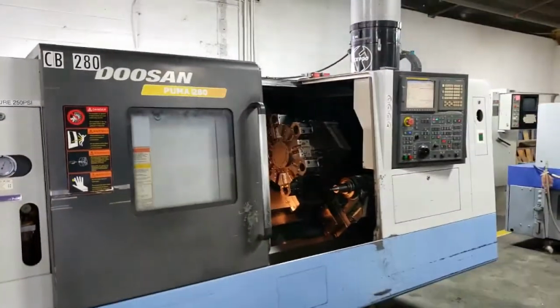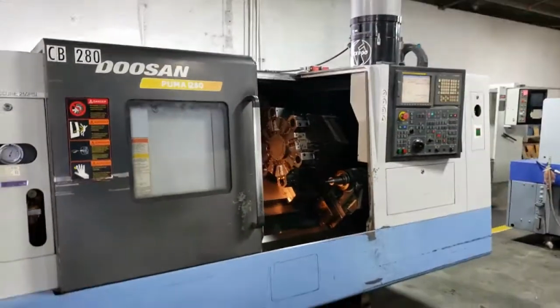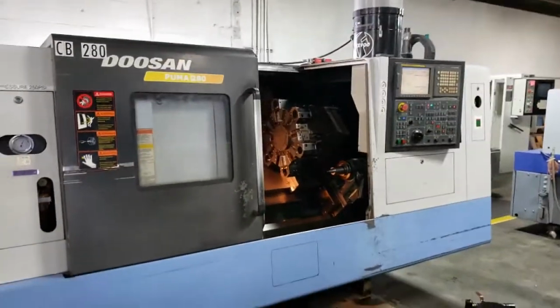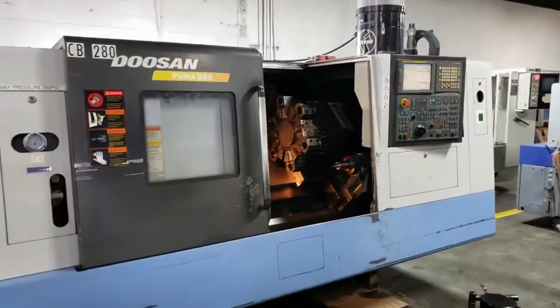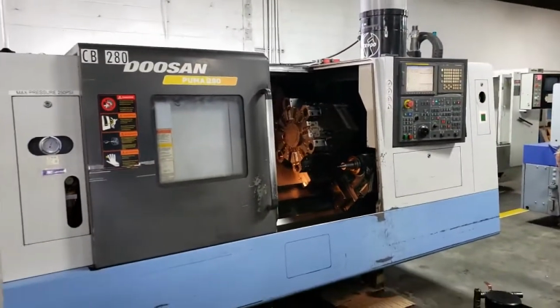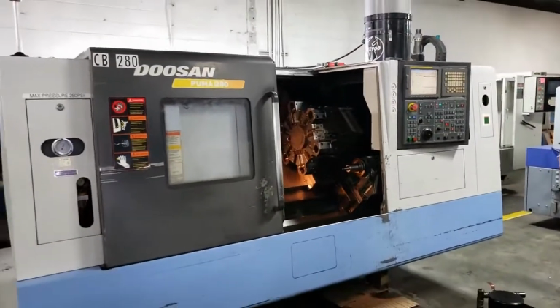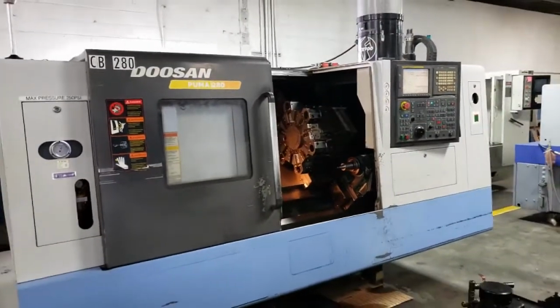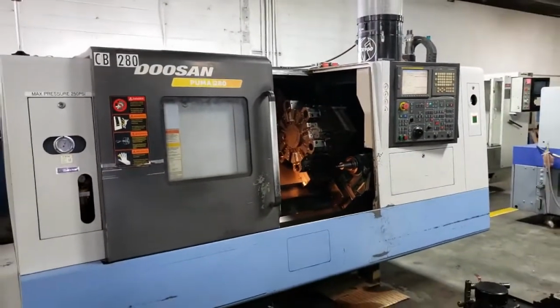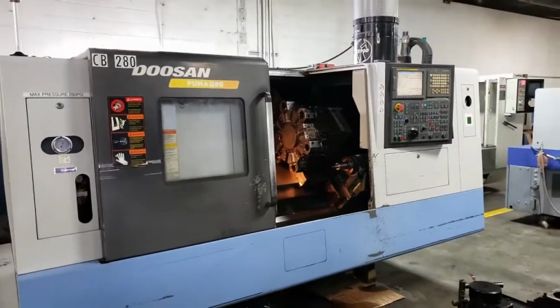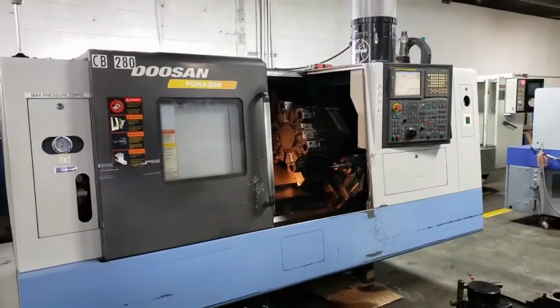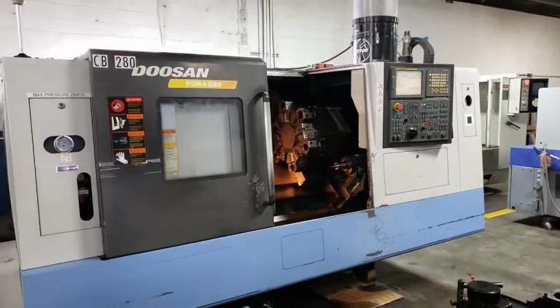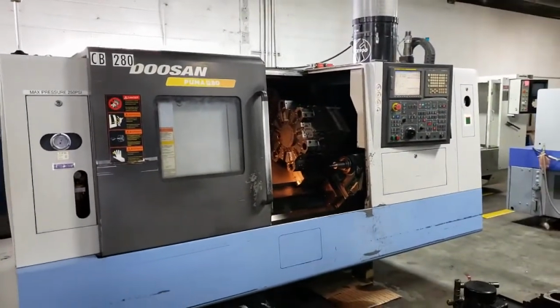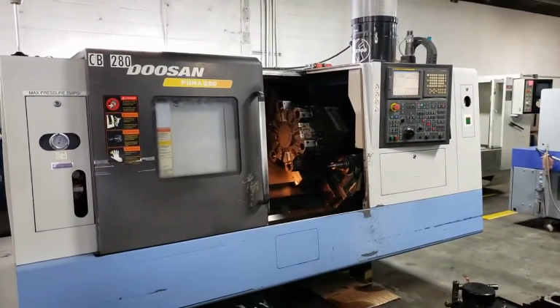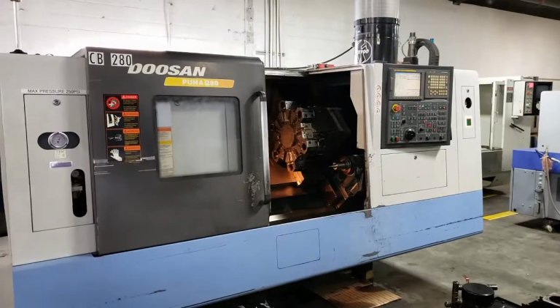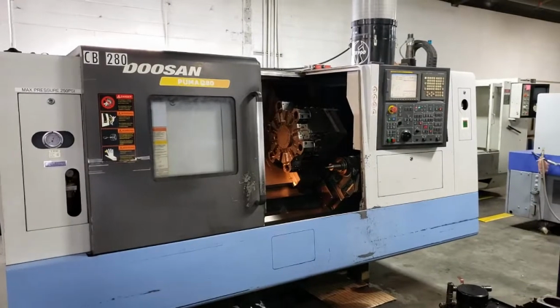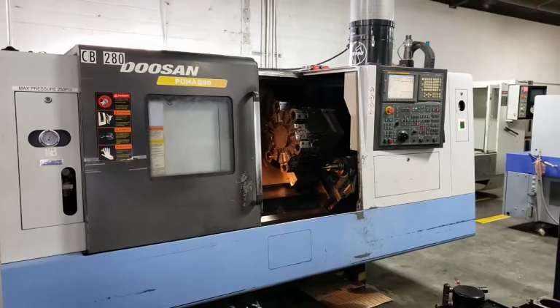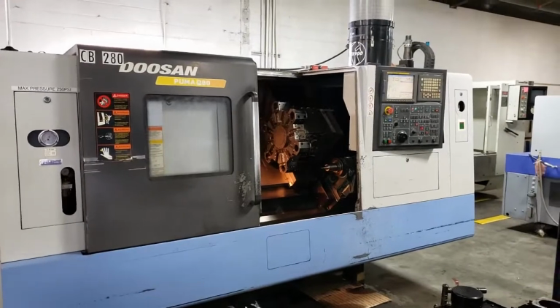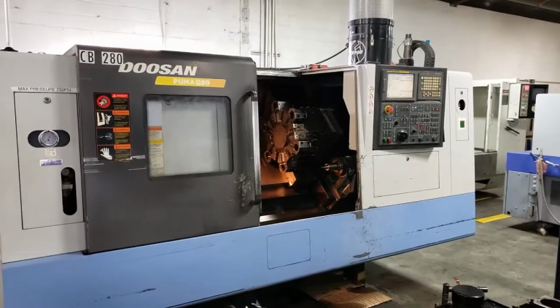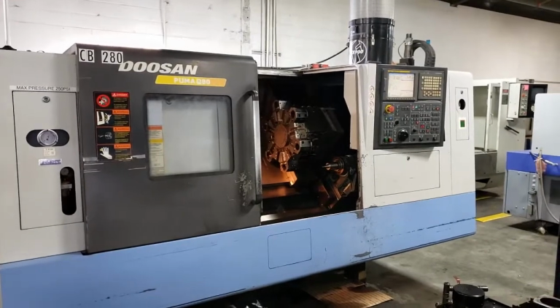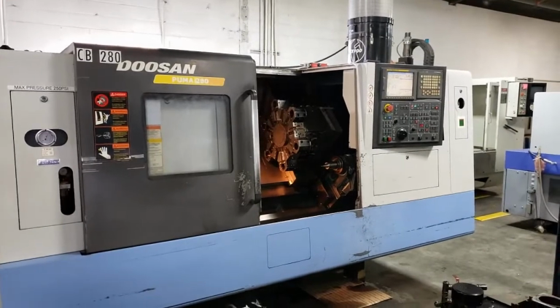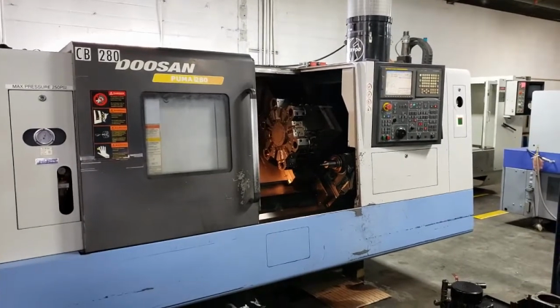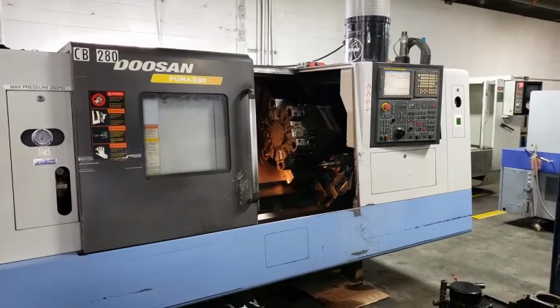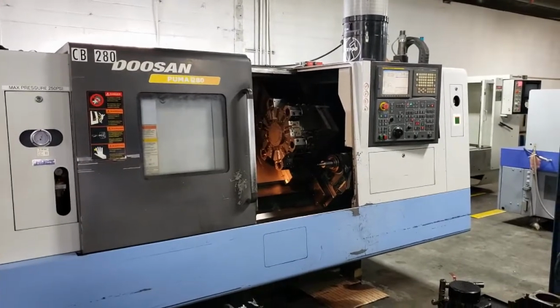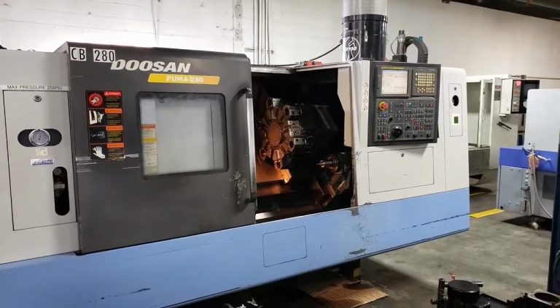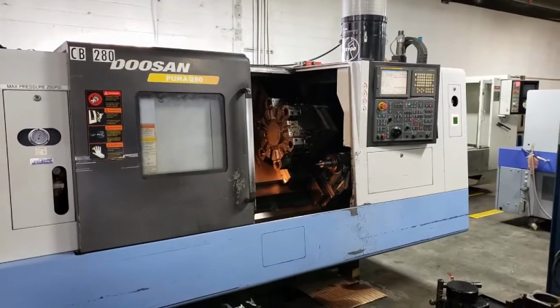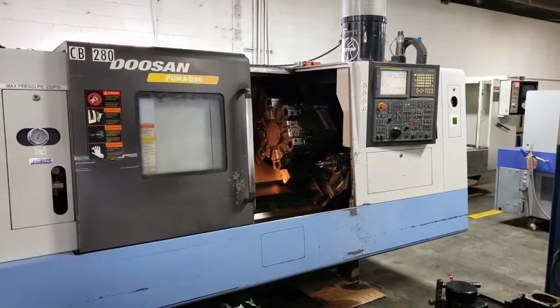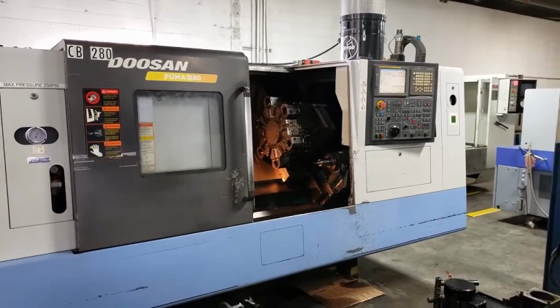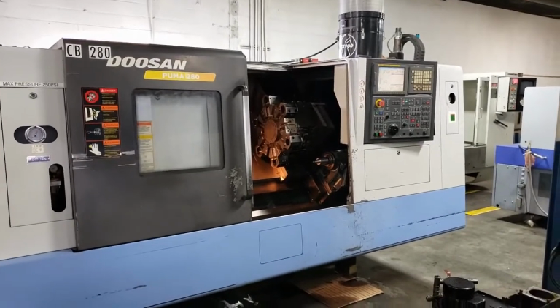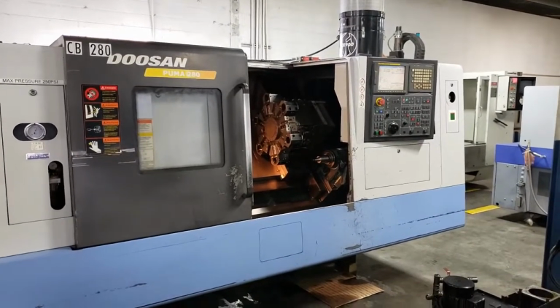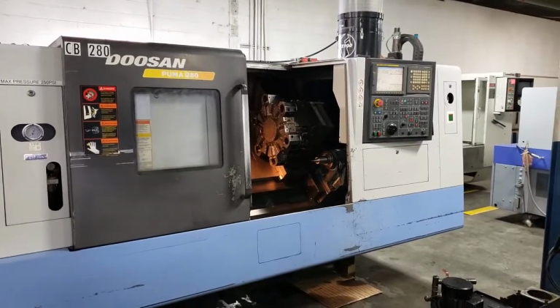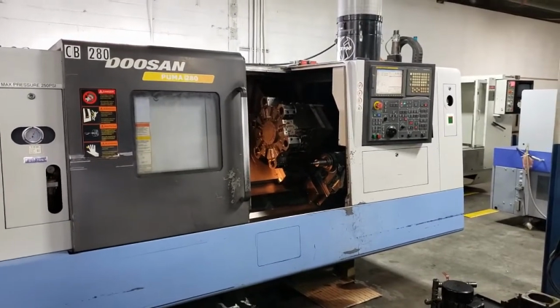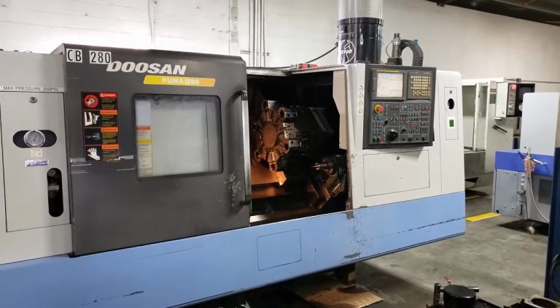This concludes the video presentation of the 2008 Doosan Puma 280, Section 802.